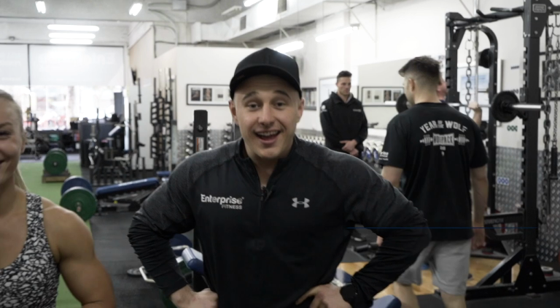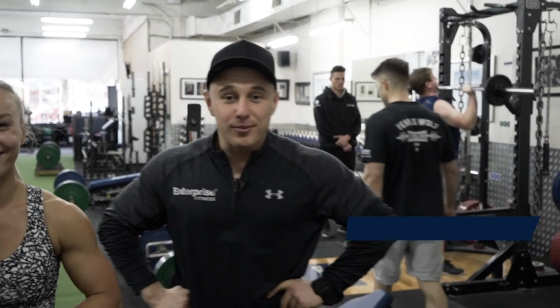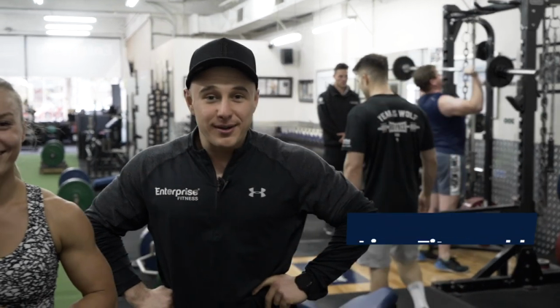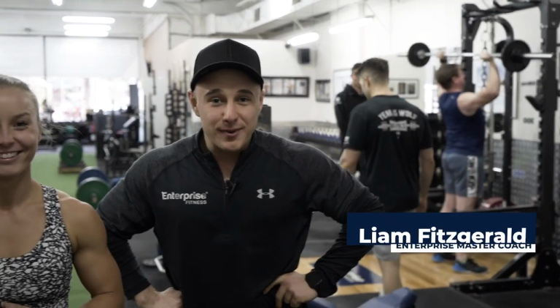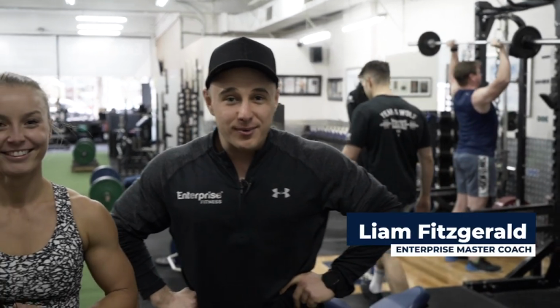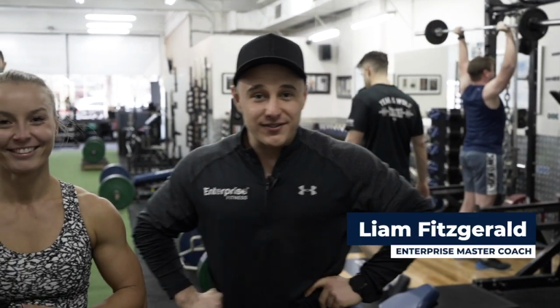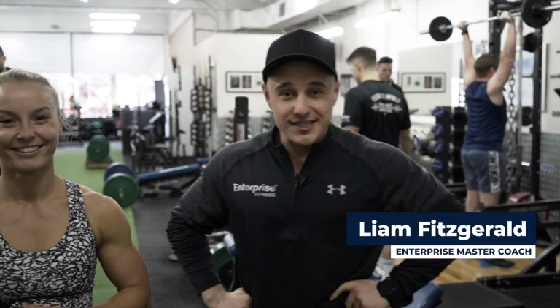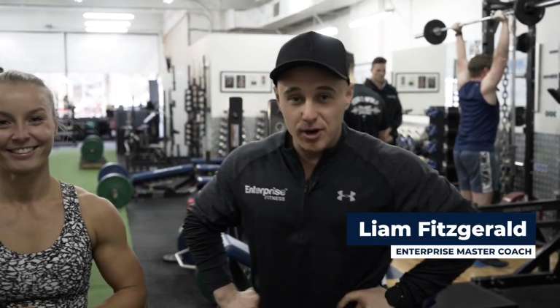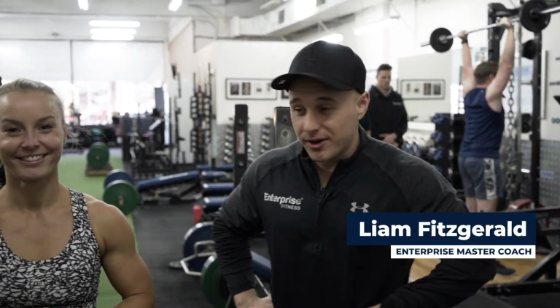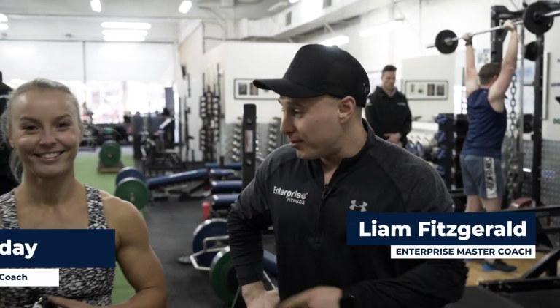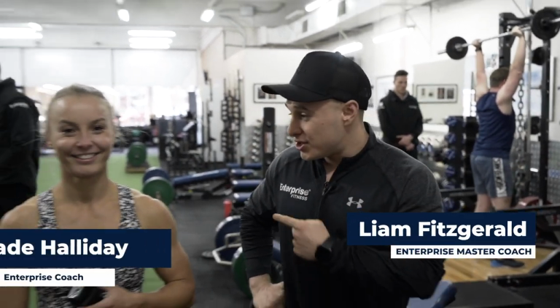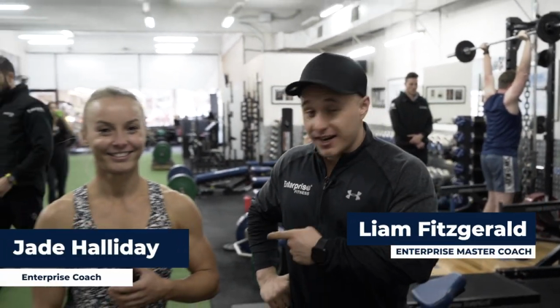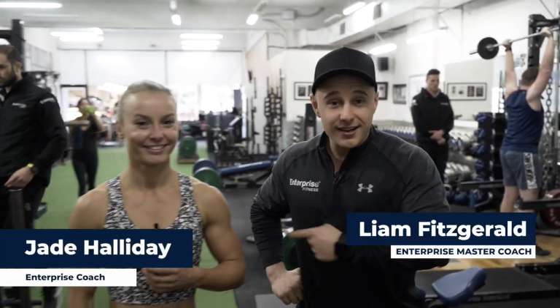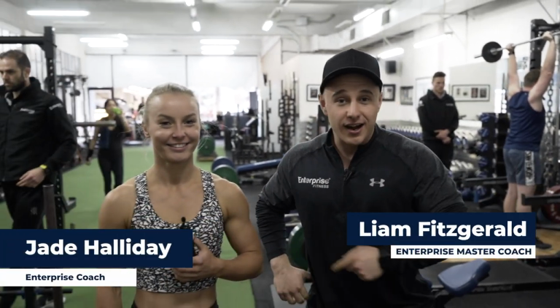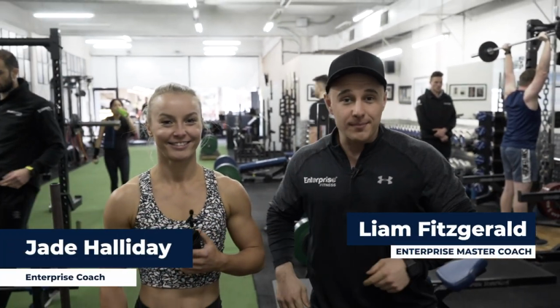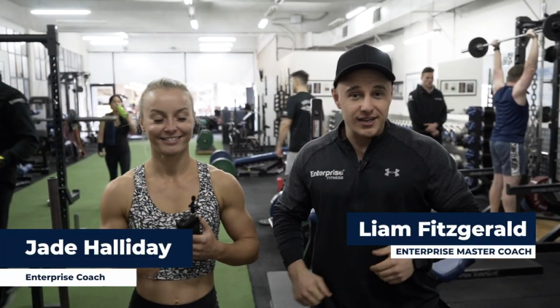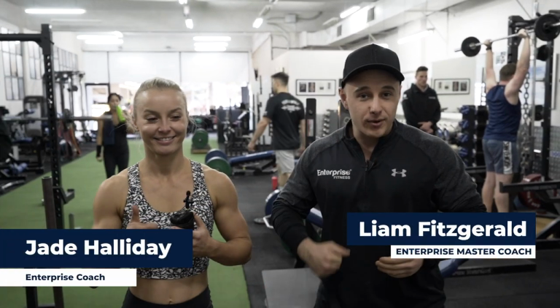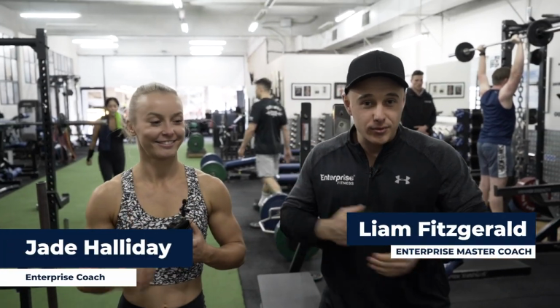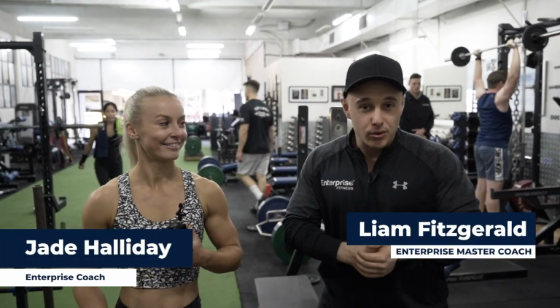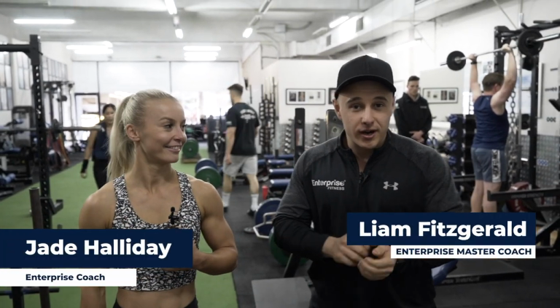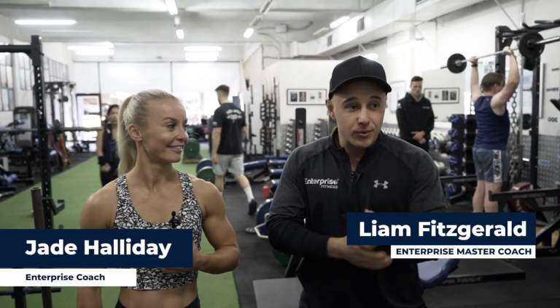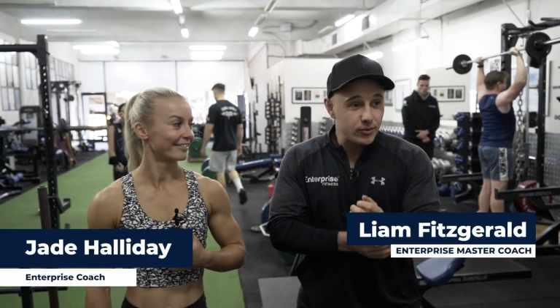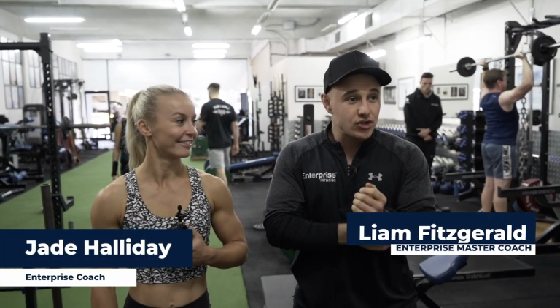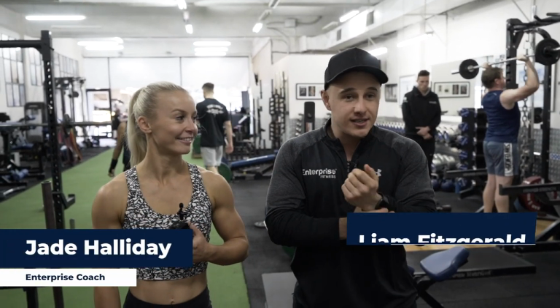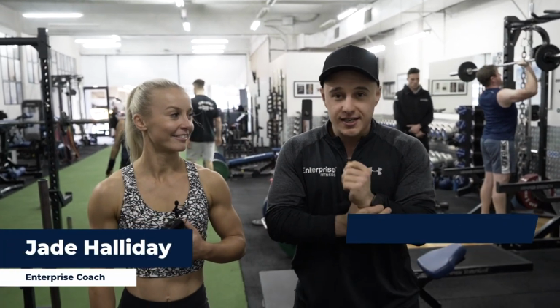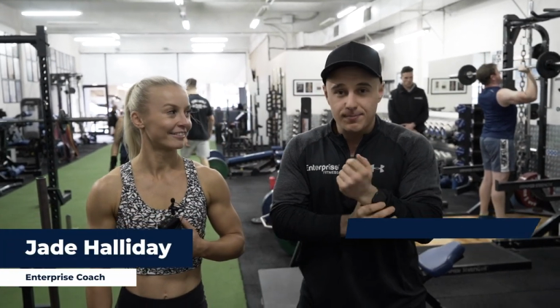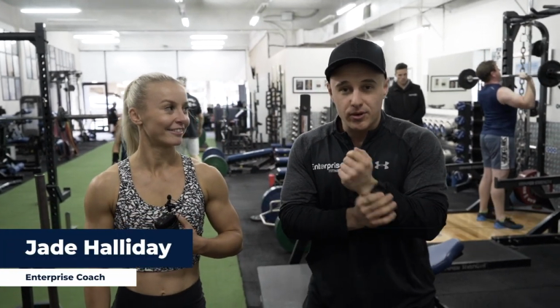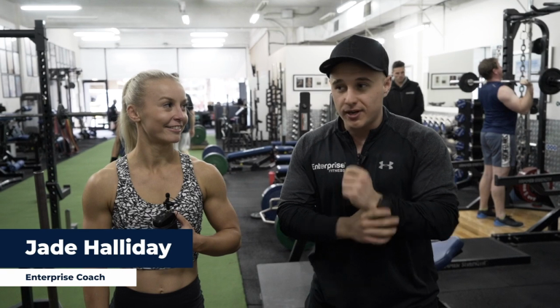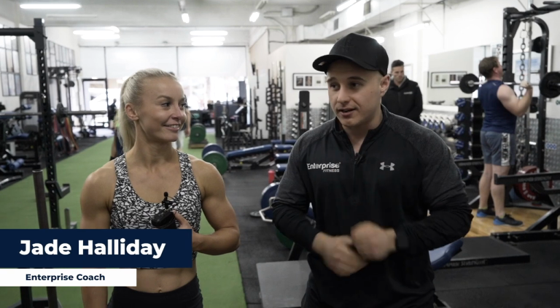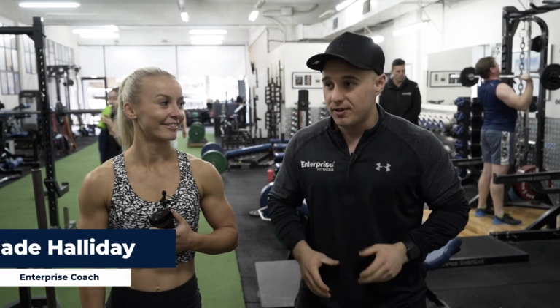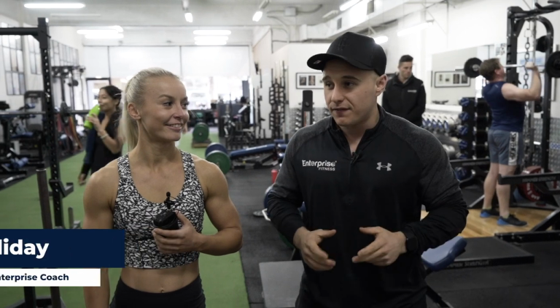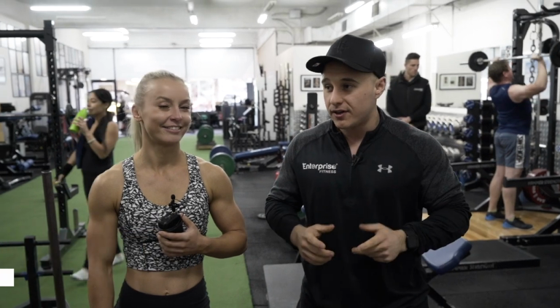Hey, I'm Liam from Enterprise Fitness Melbourne. I'm with Jade. Today we're doing a workout — we're doing giant sets, but we're doing it a little bit differently.